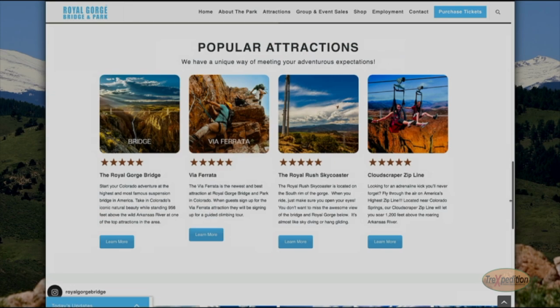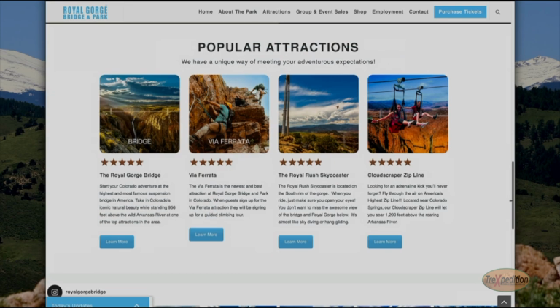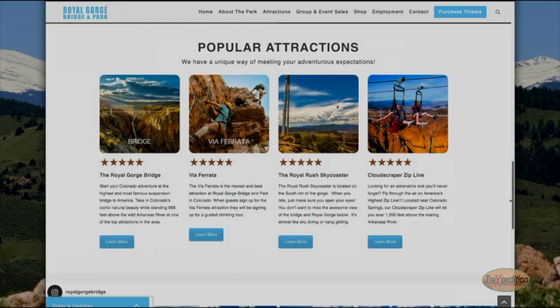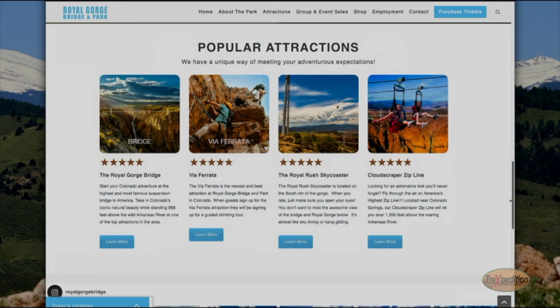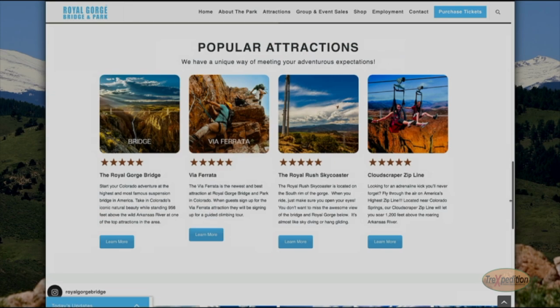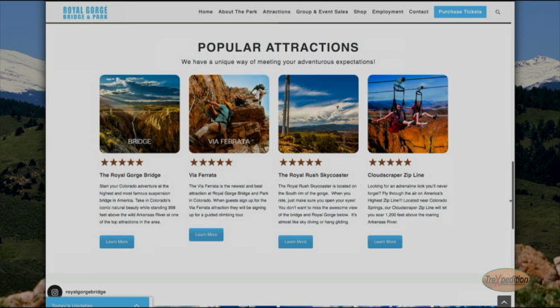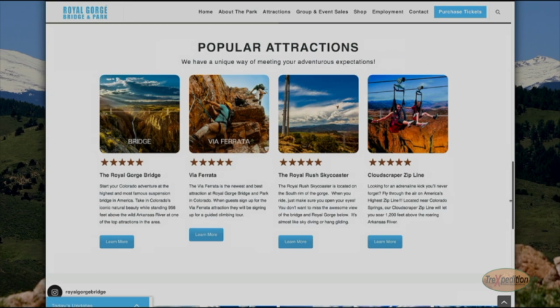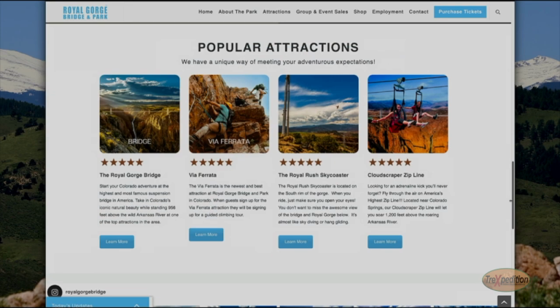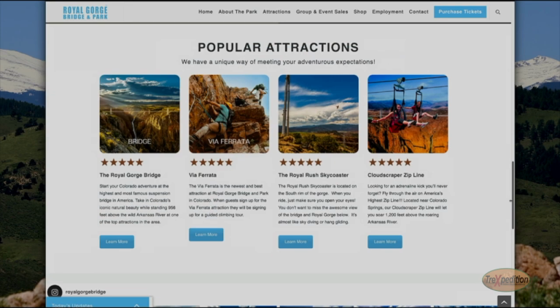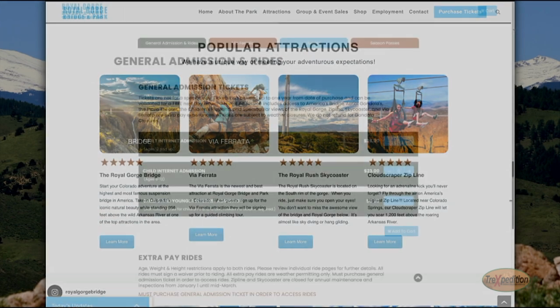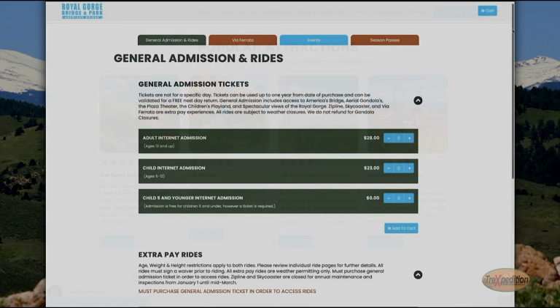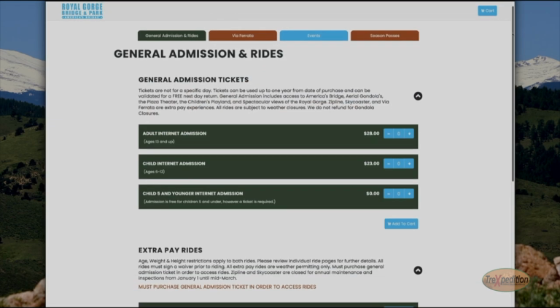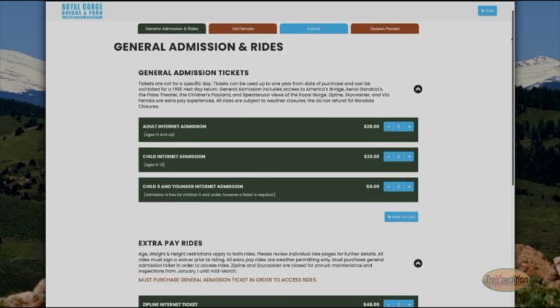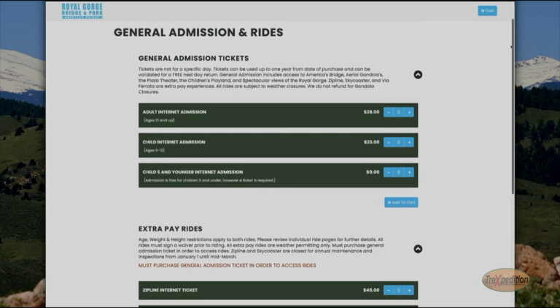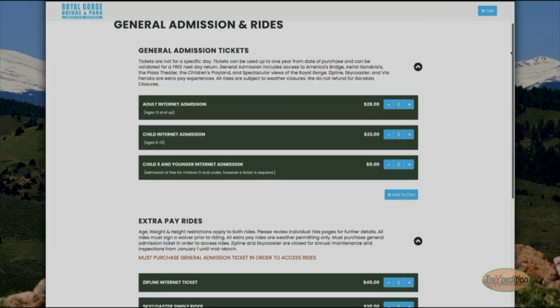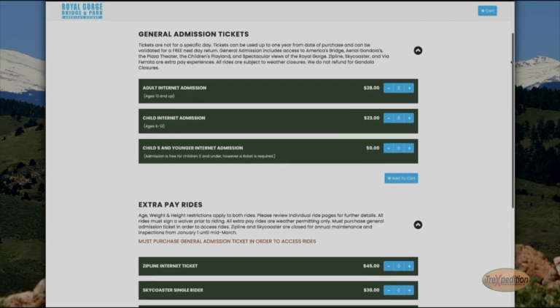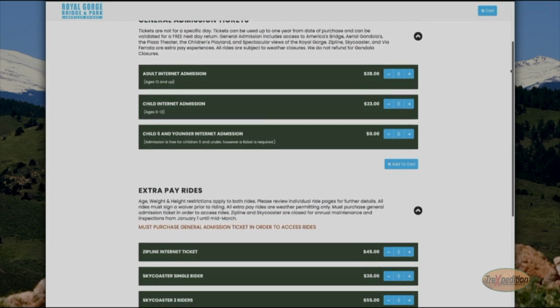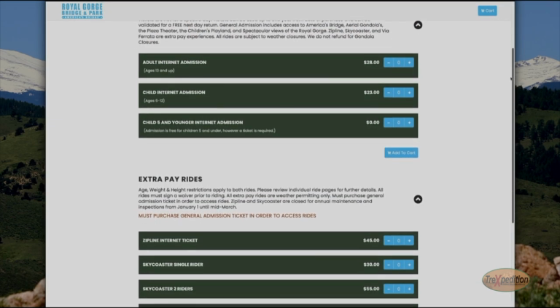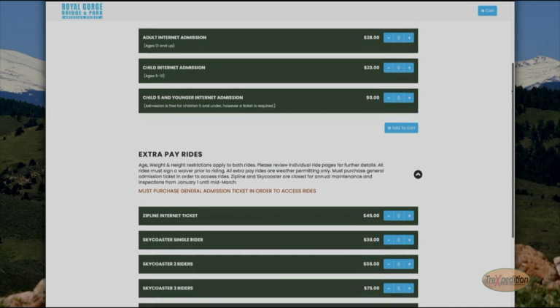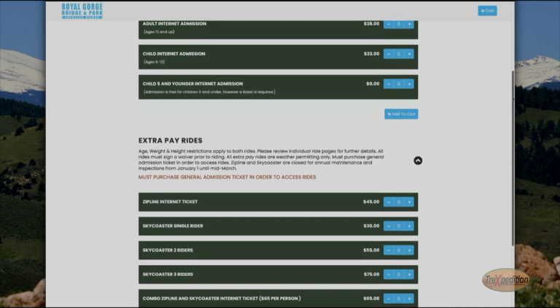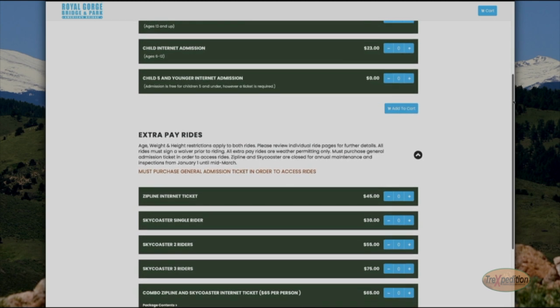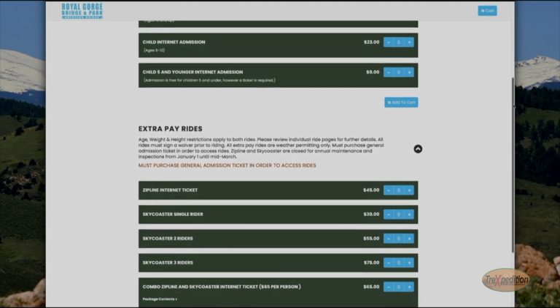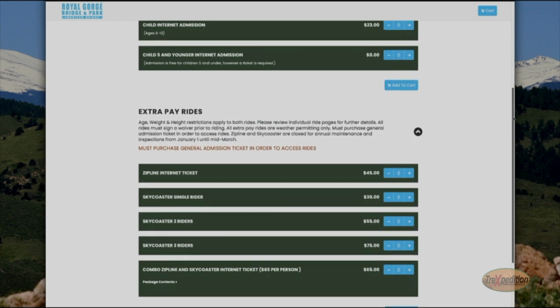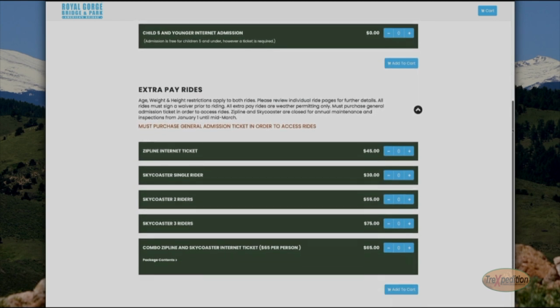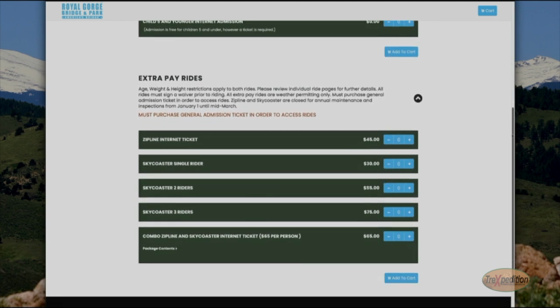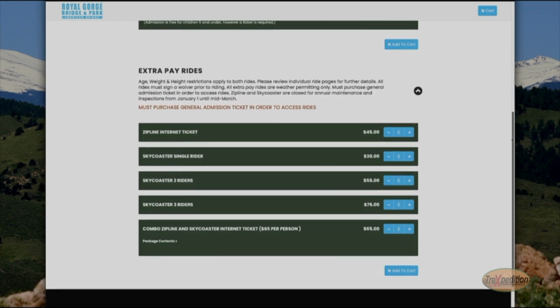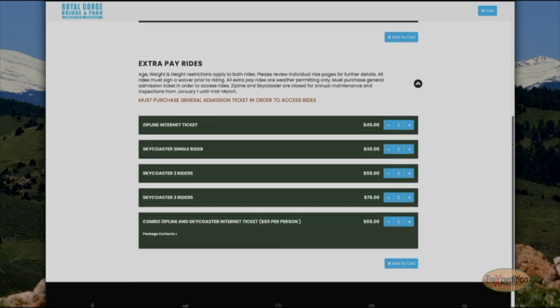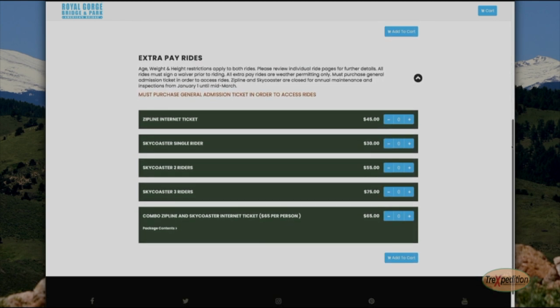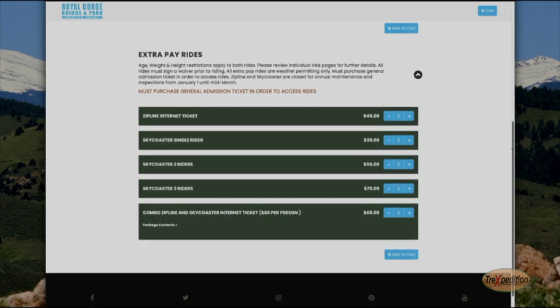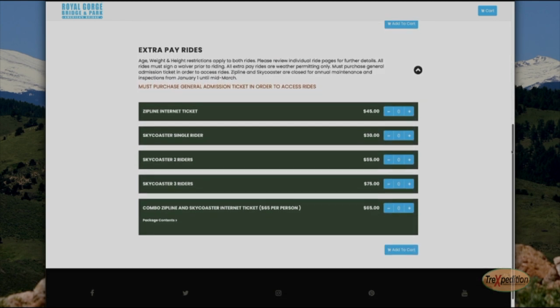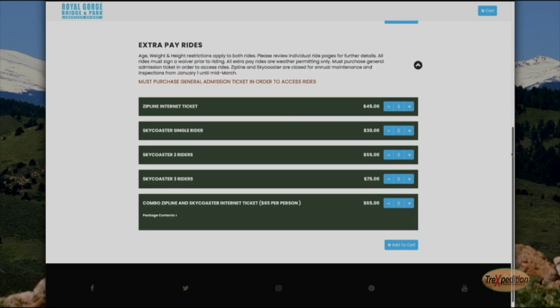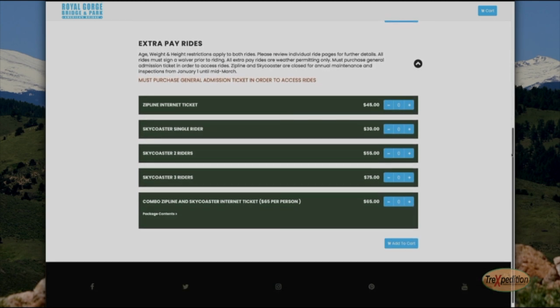Go to RoyalGorgeBridge.com for prices and more information and view the popular attractions the park offers. Entrance fee includes the gondolas for as long as you remain in the park. However, there is an extra charge for additional rides.